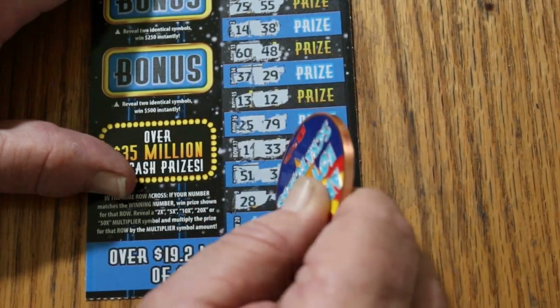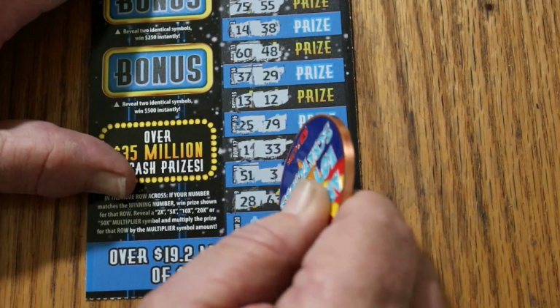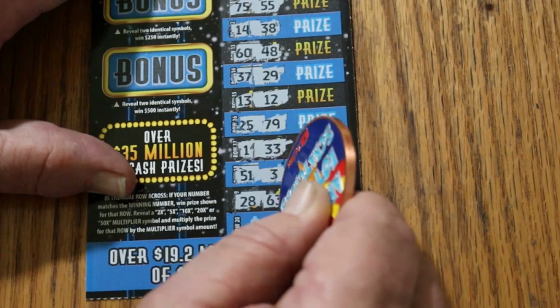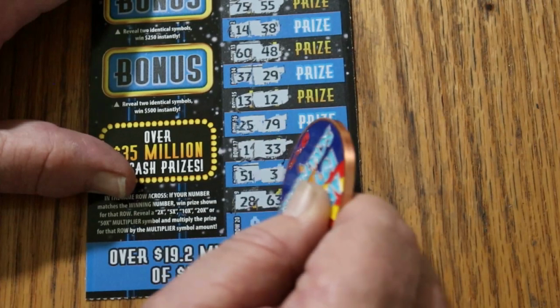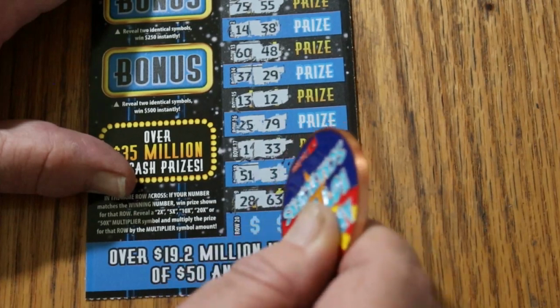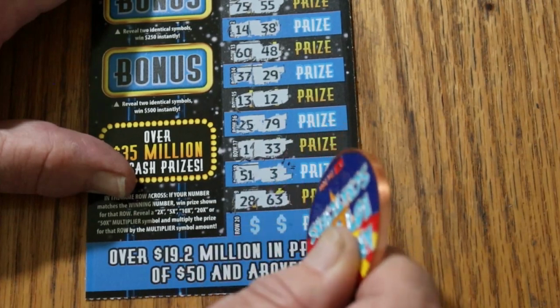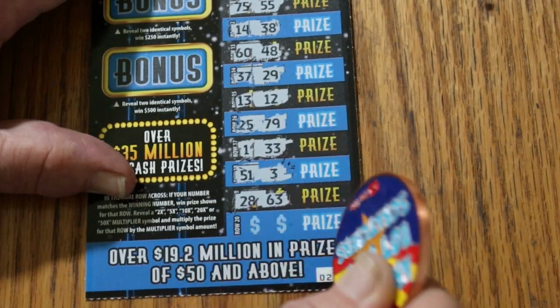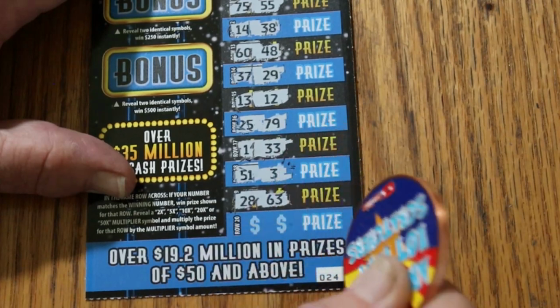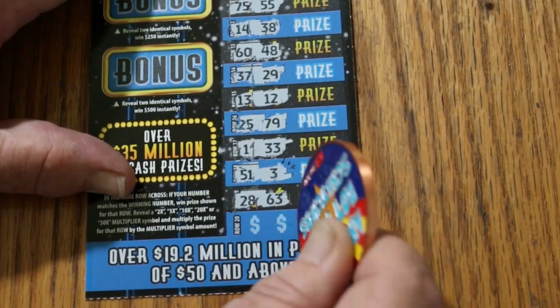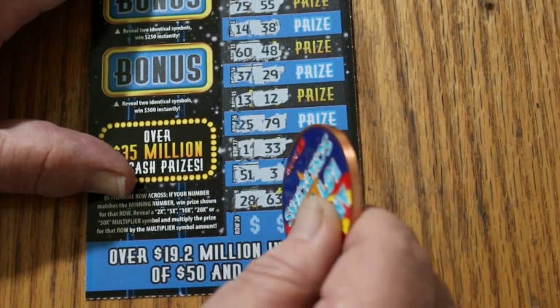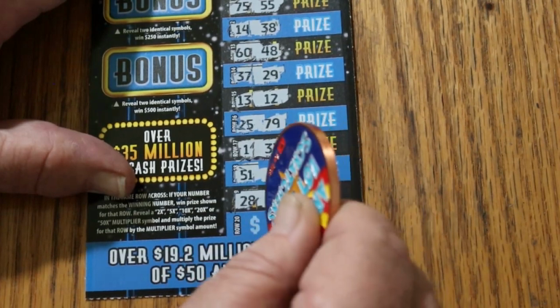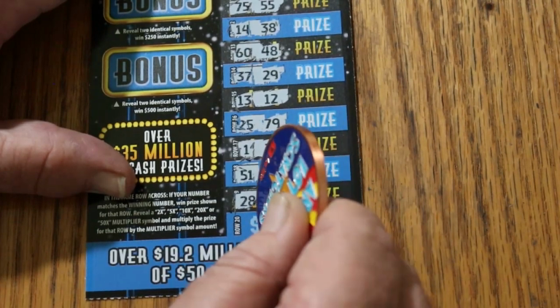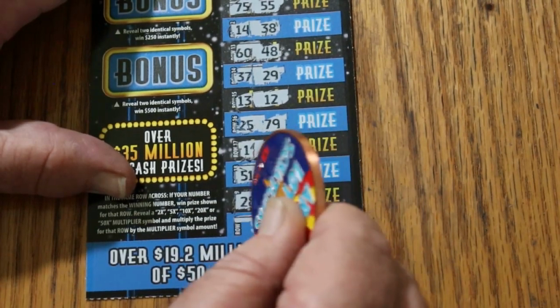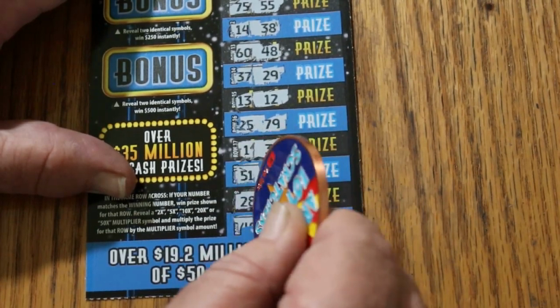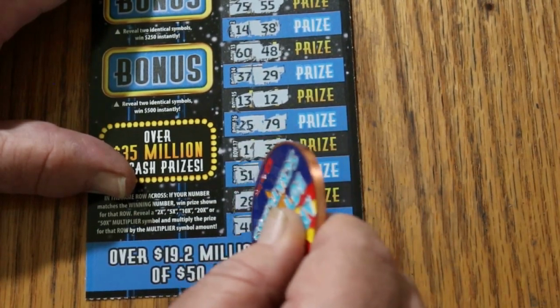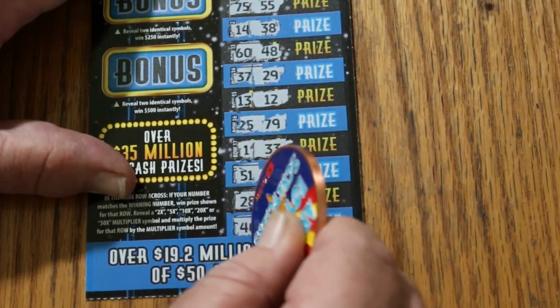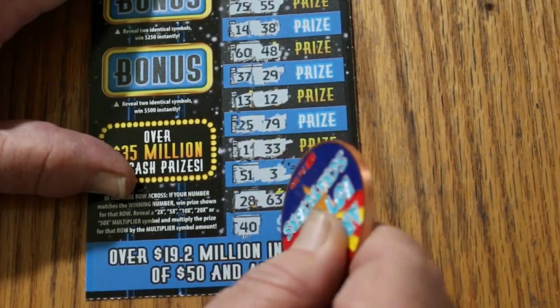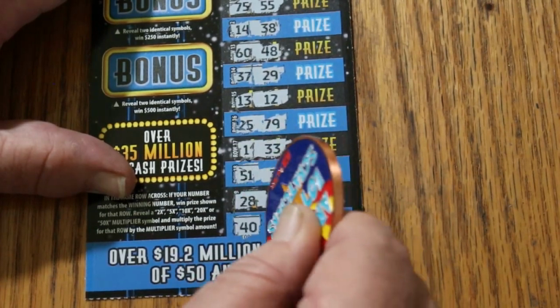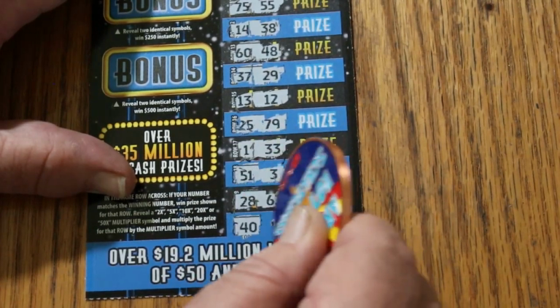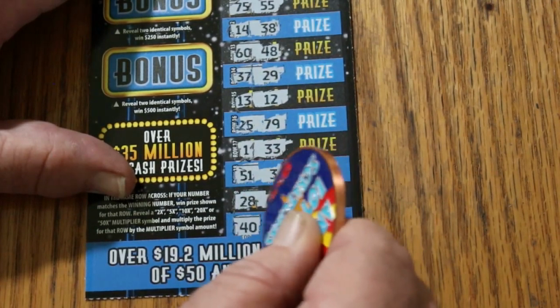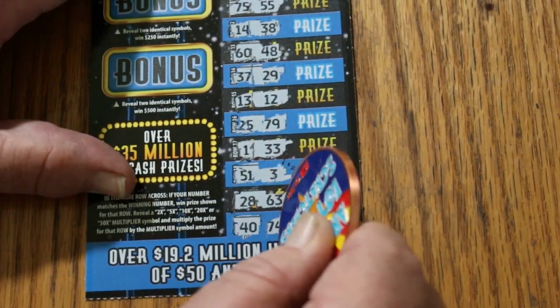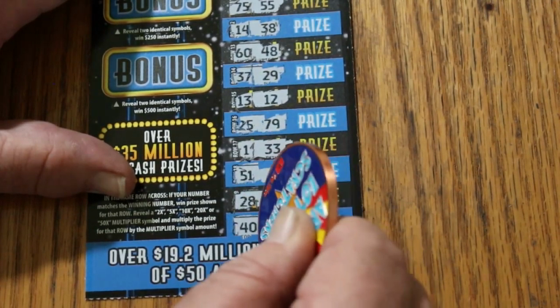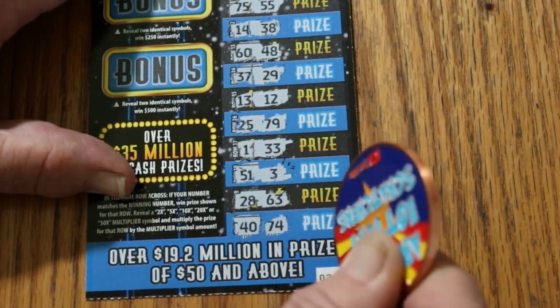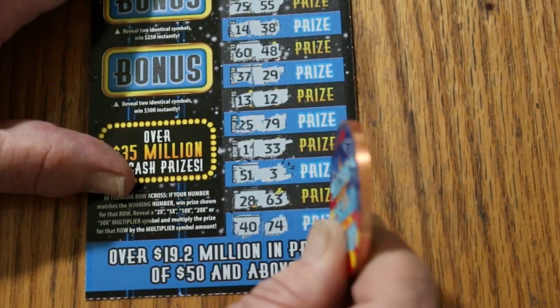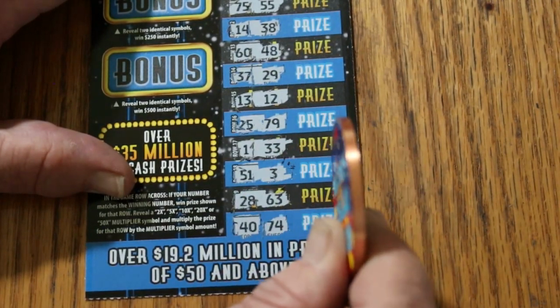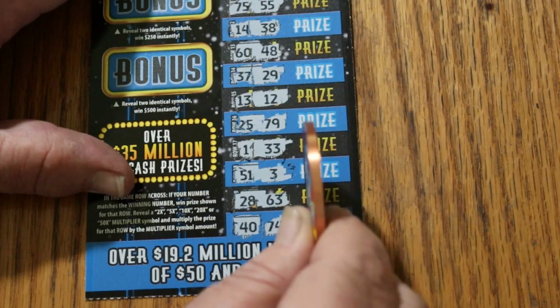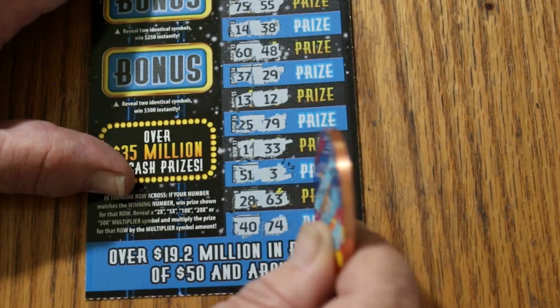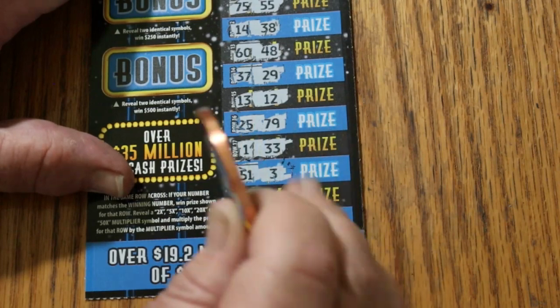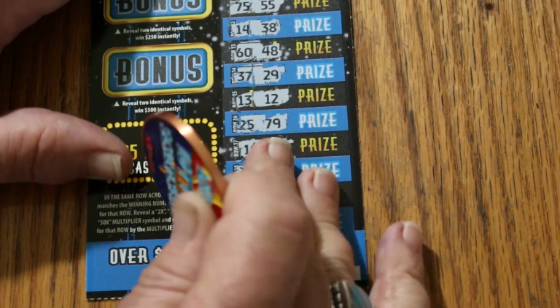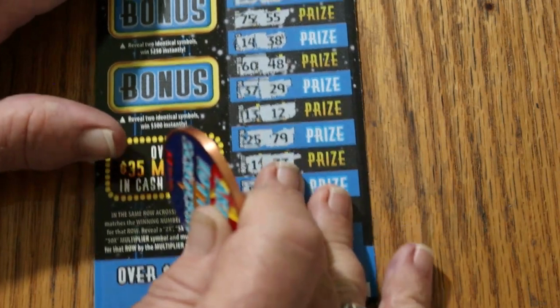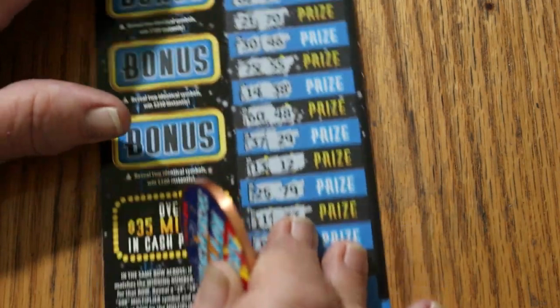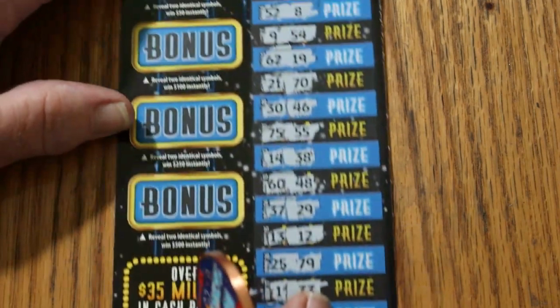28, 63. And in the last row: 40, 74, 44. So, nothing there.